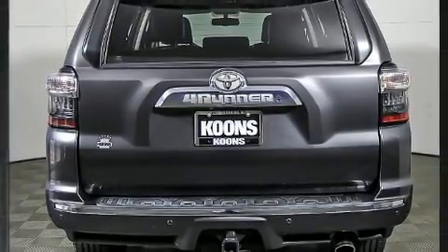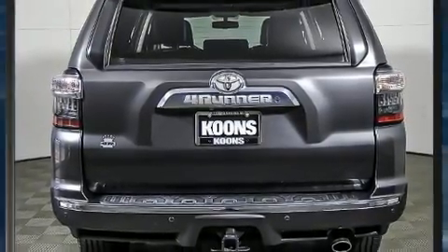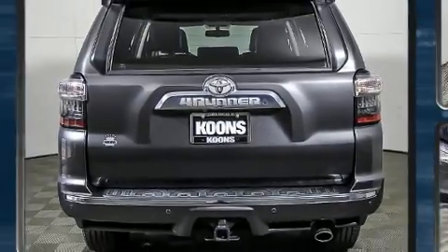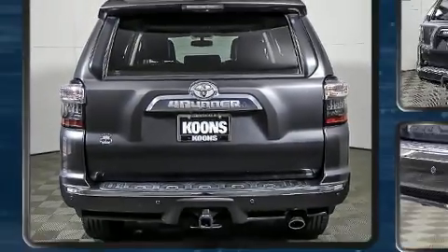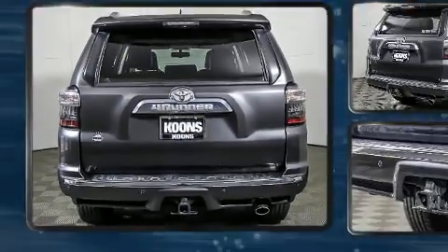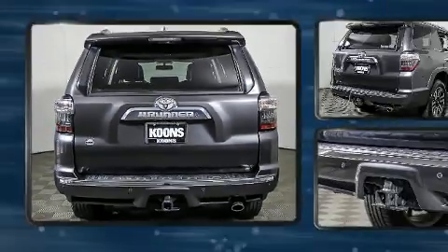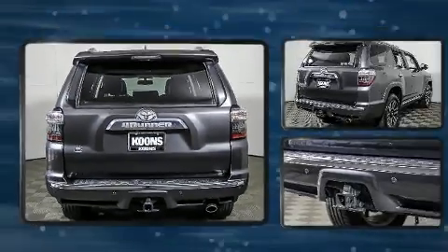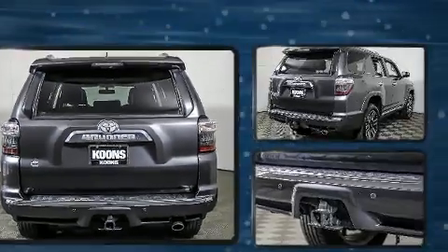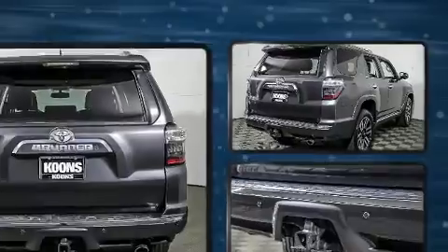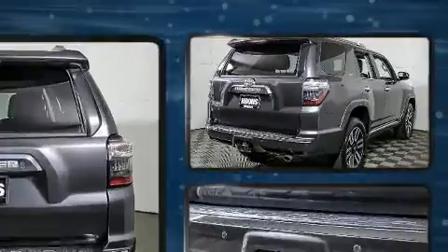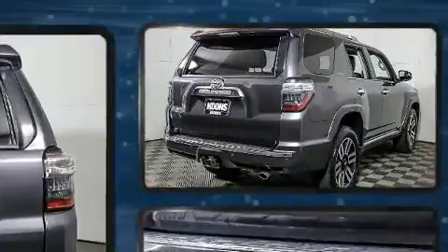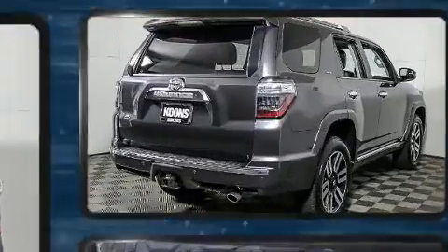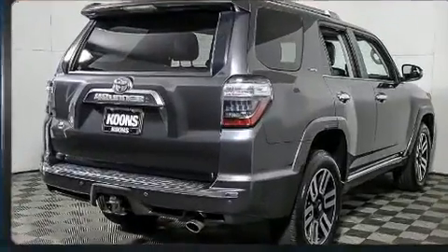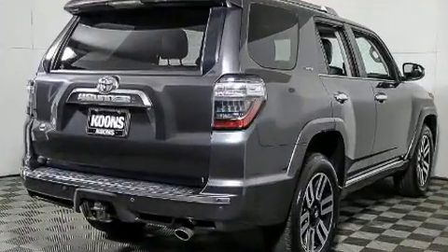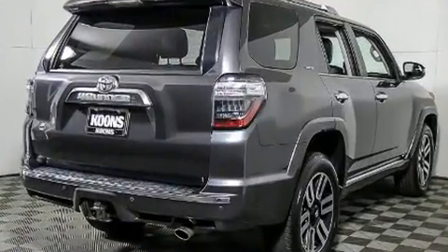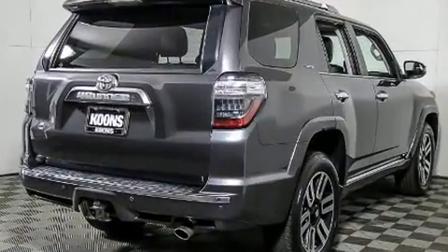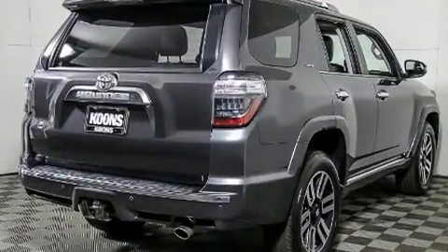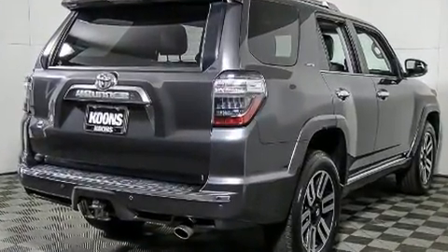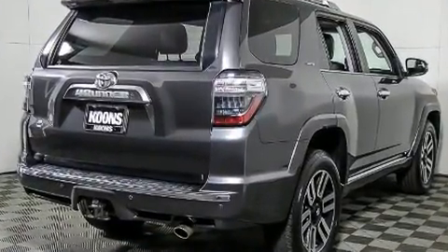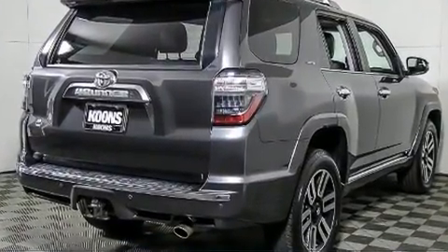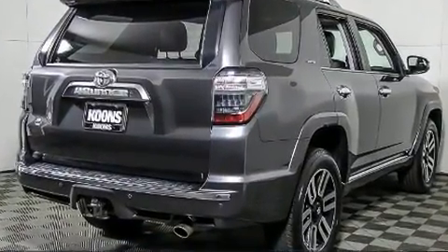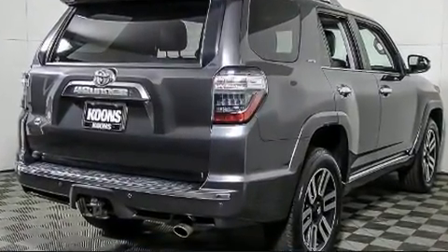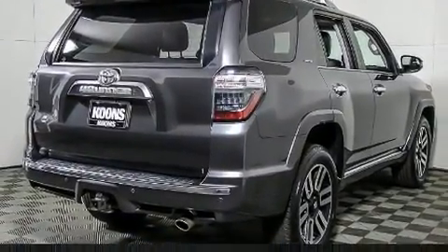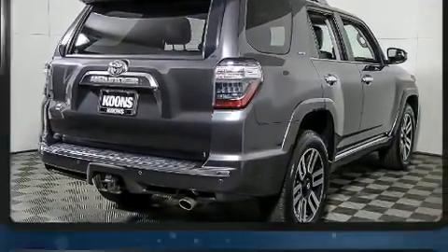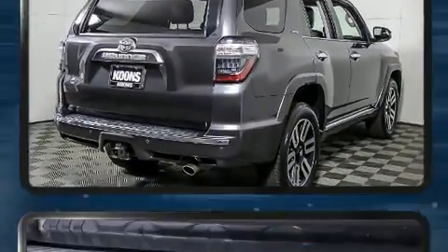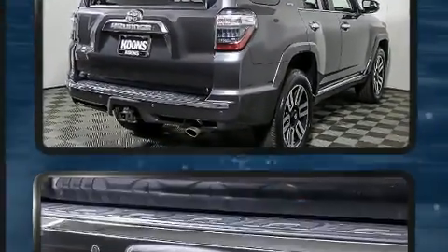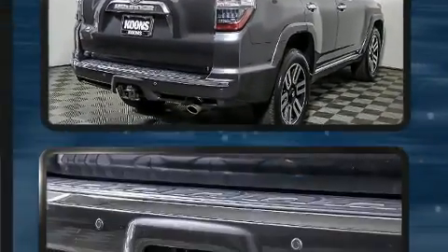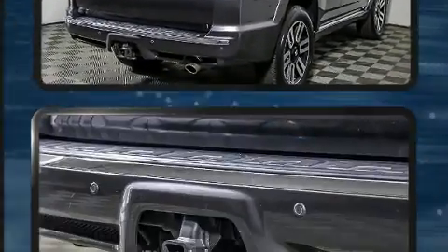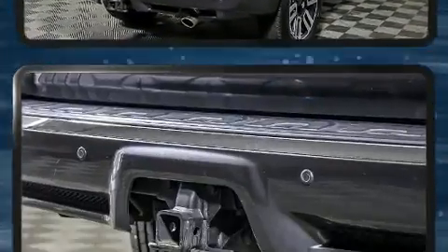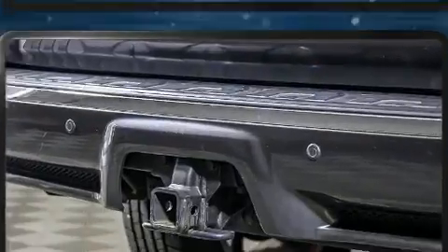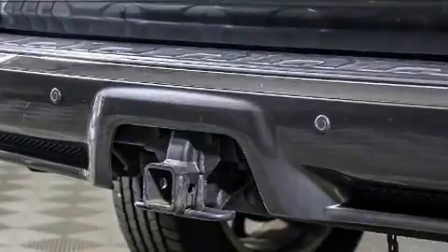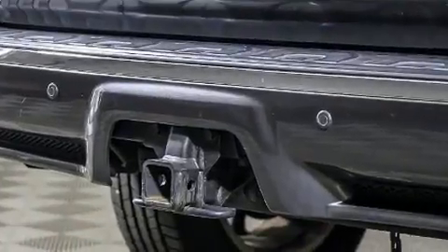Premium sound drives eight speakers, providing you and your passengers a sensational audio experience.